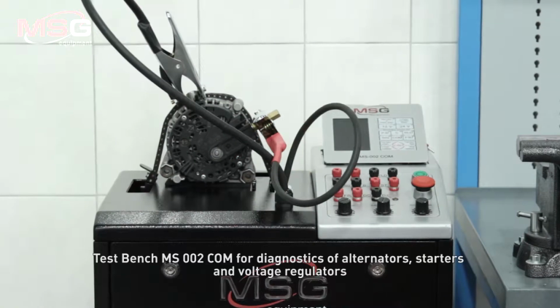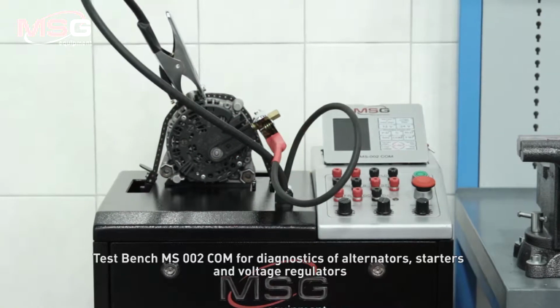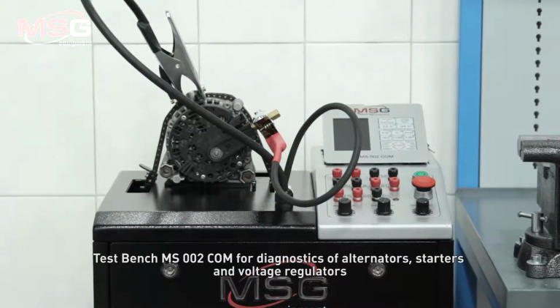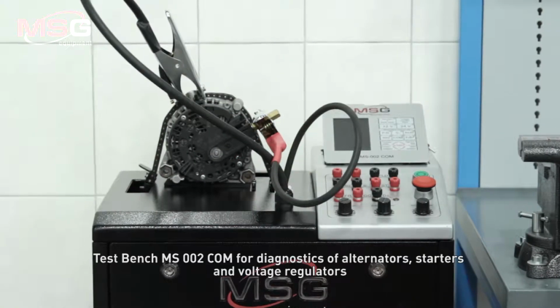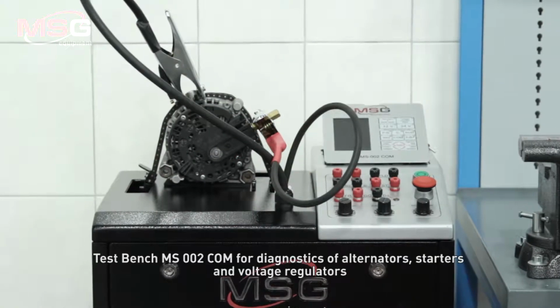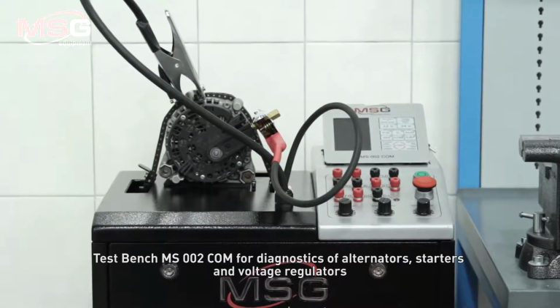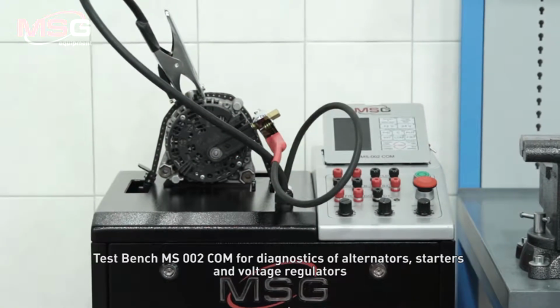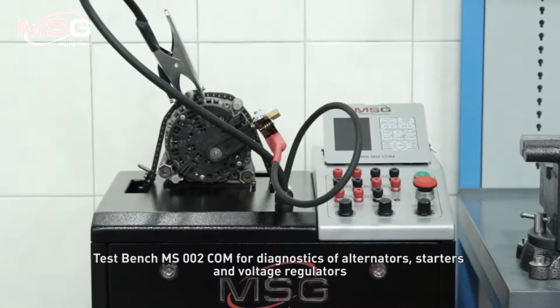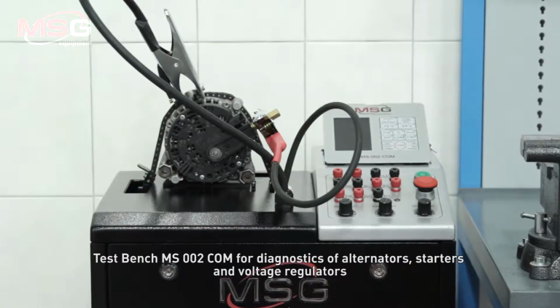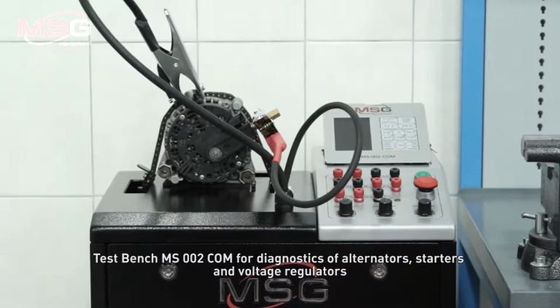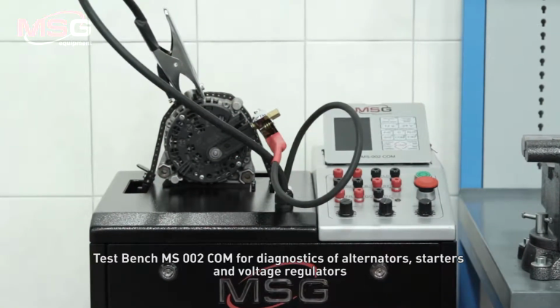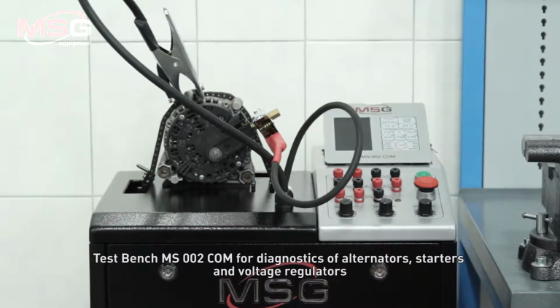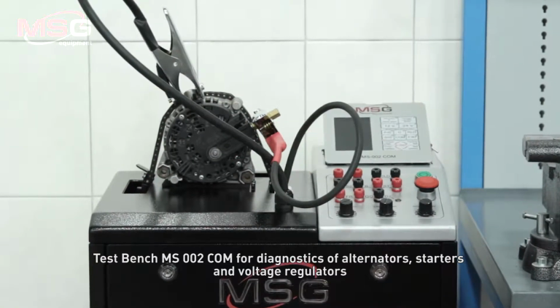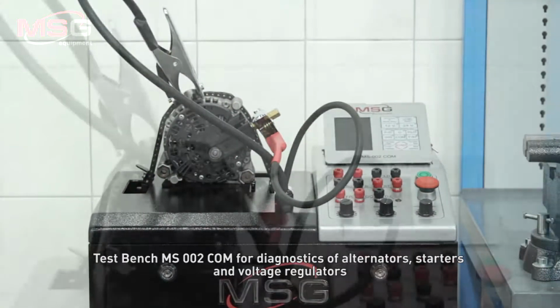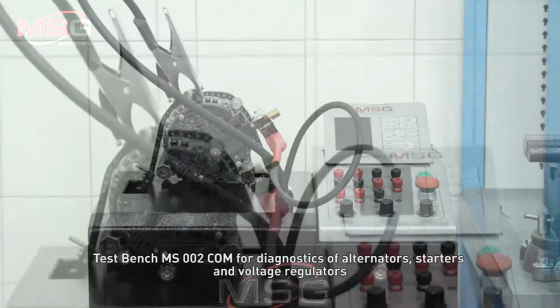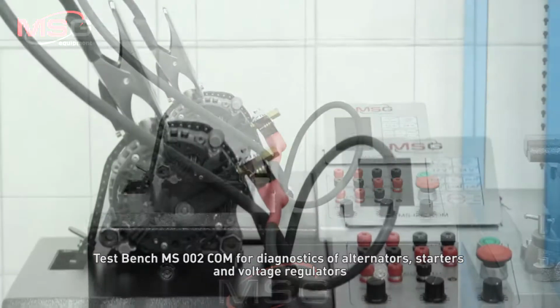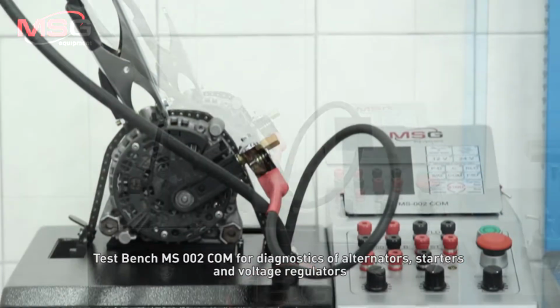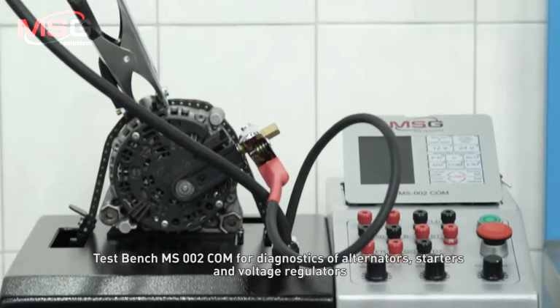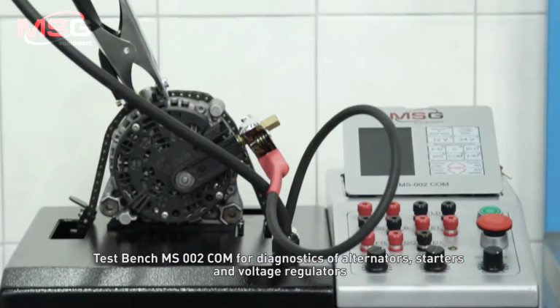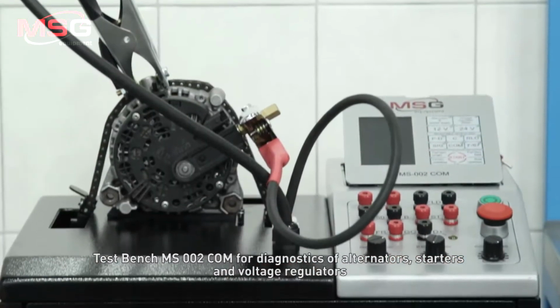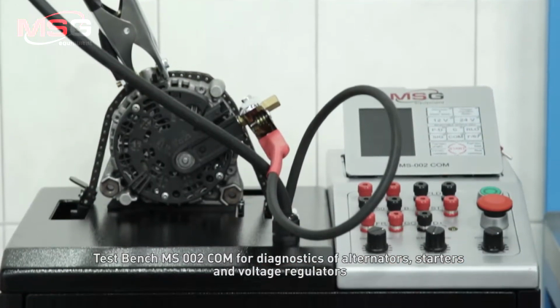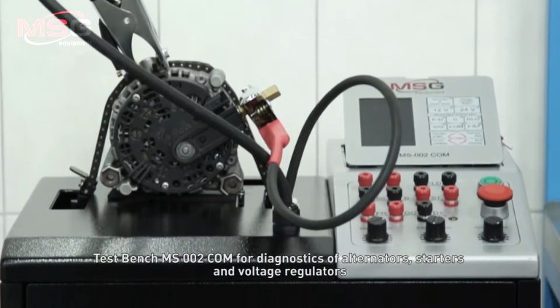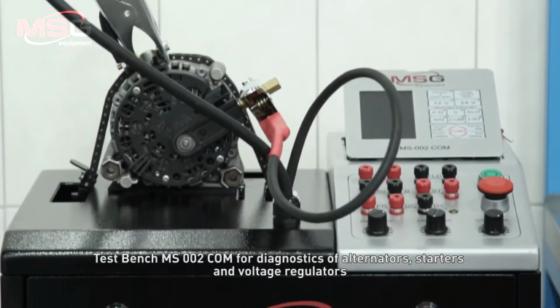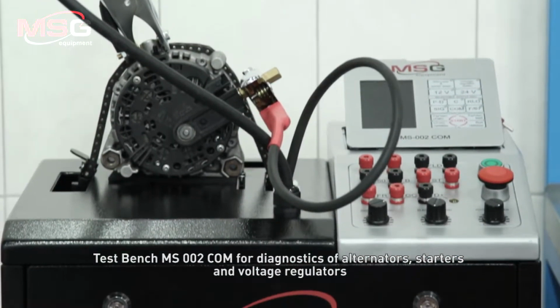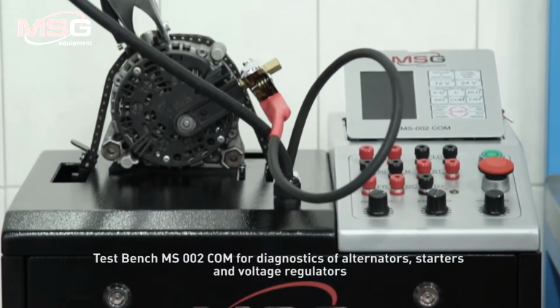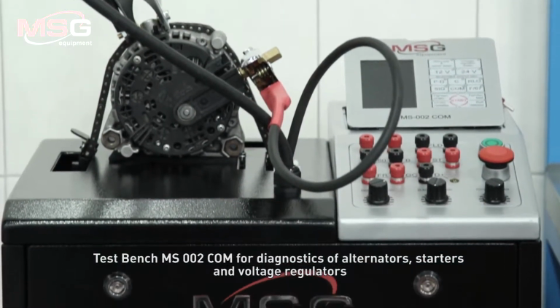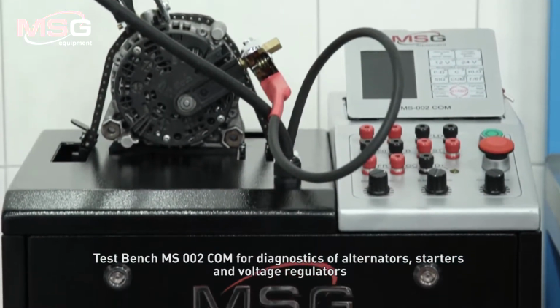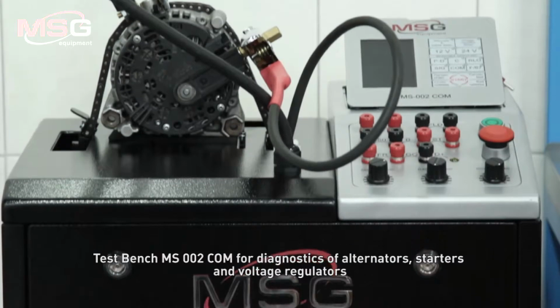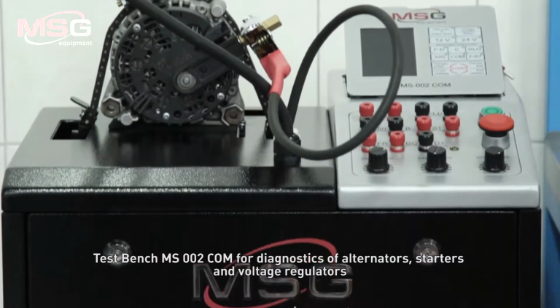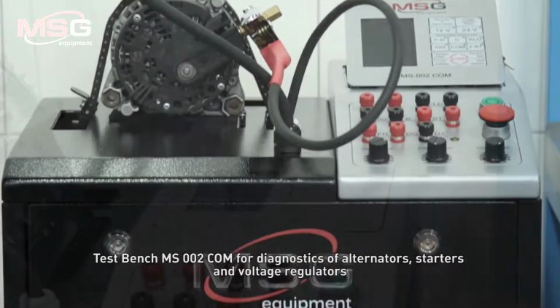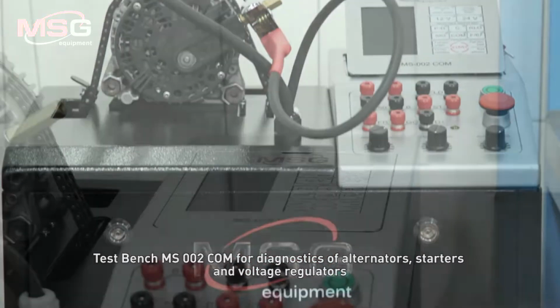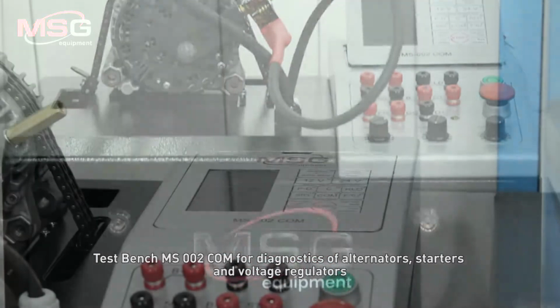Testbench MS202-COM for diagnostics of alternators, starters, and voltage regulators.